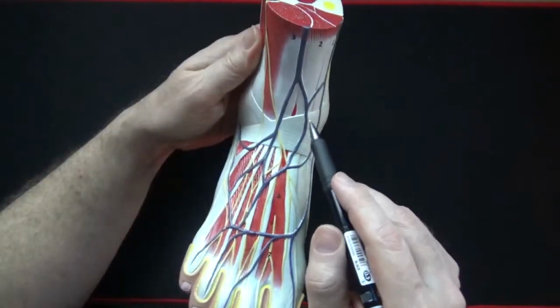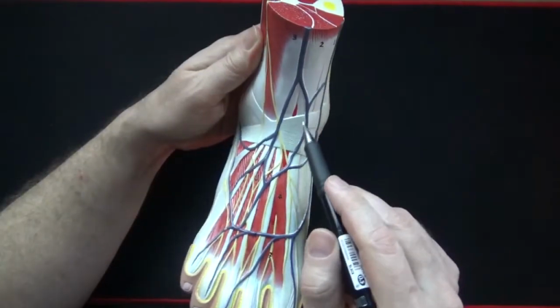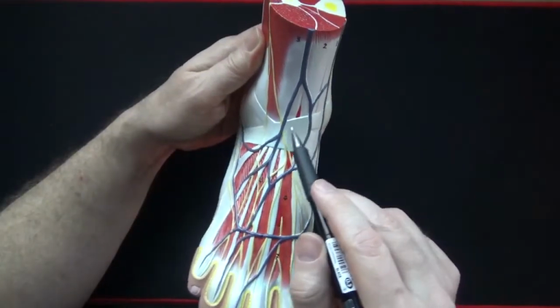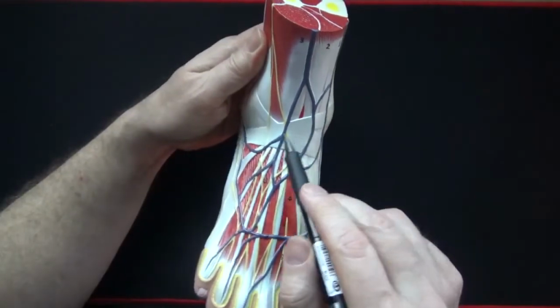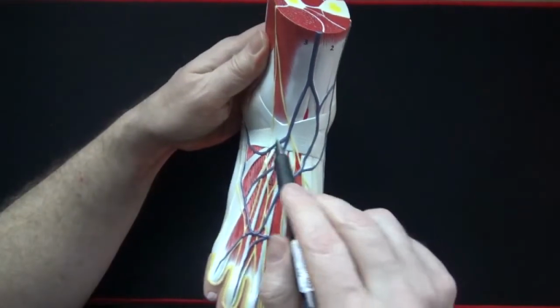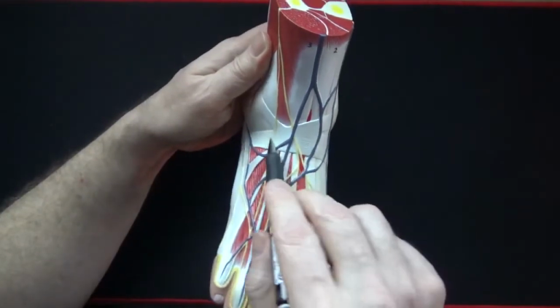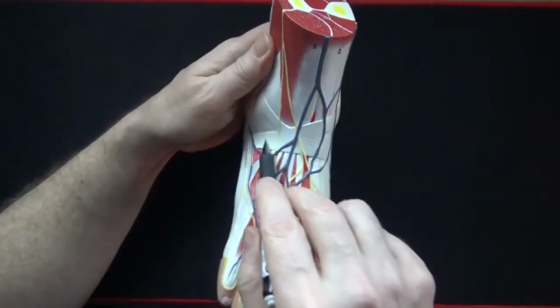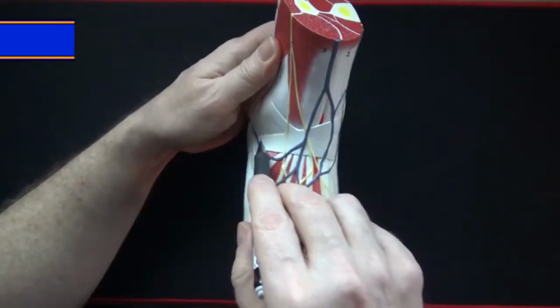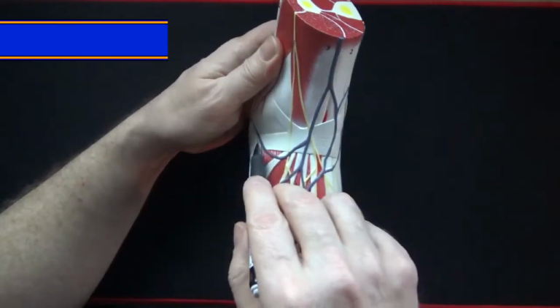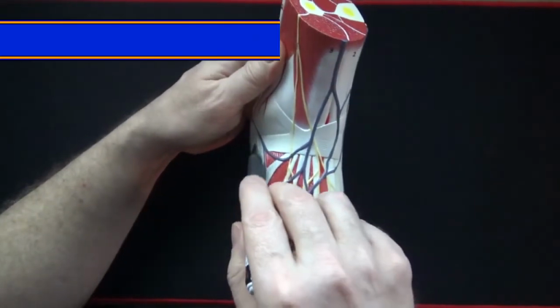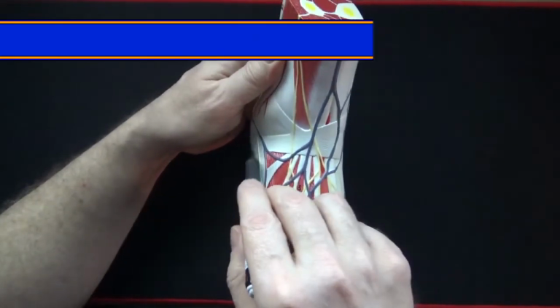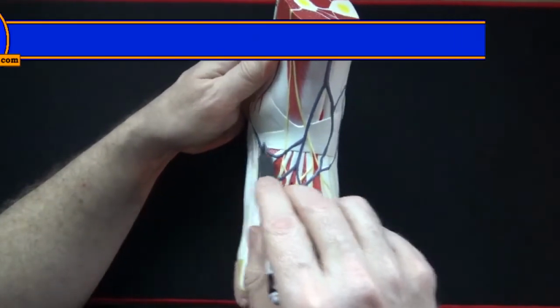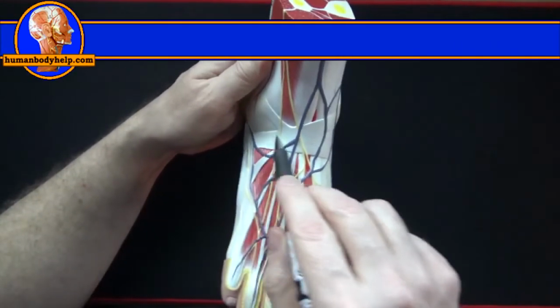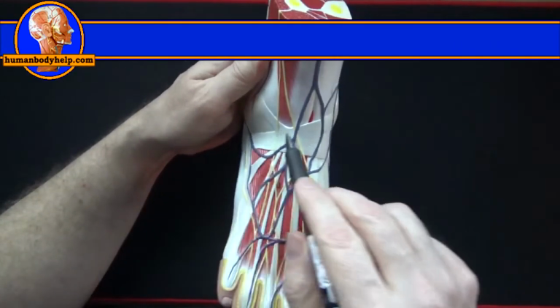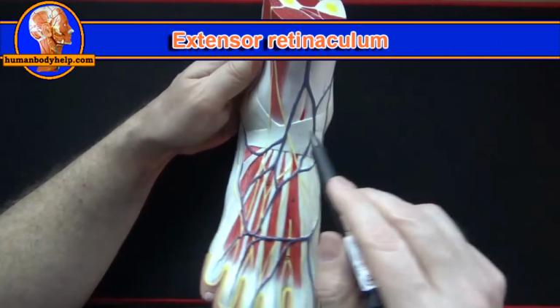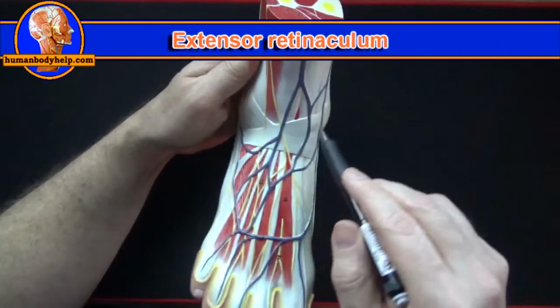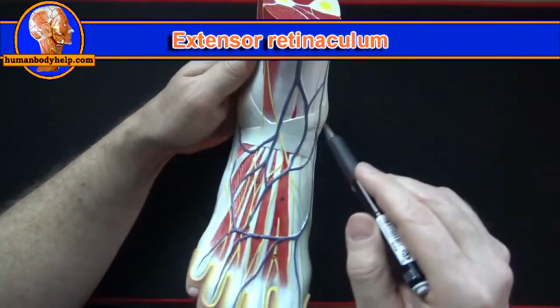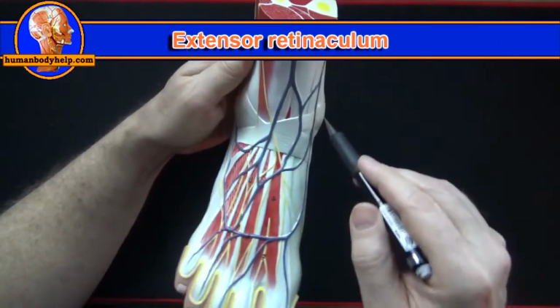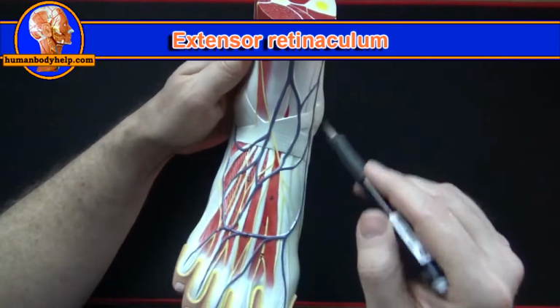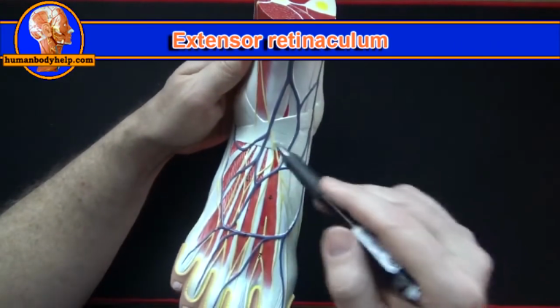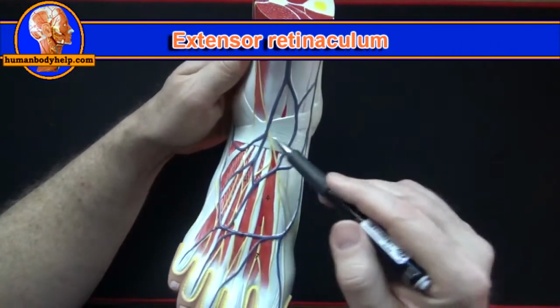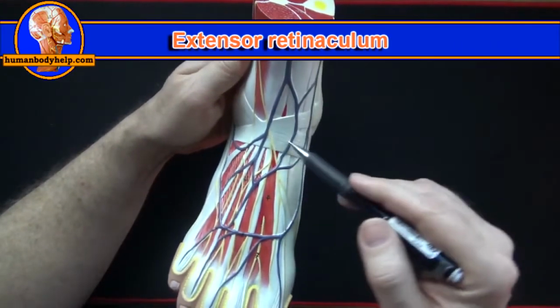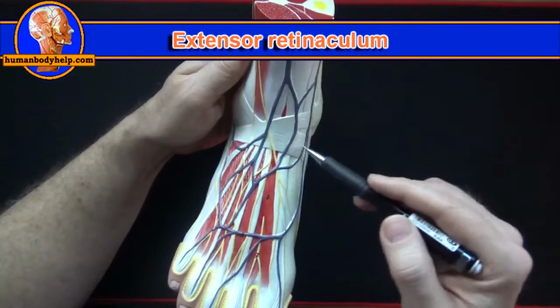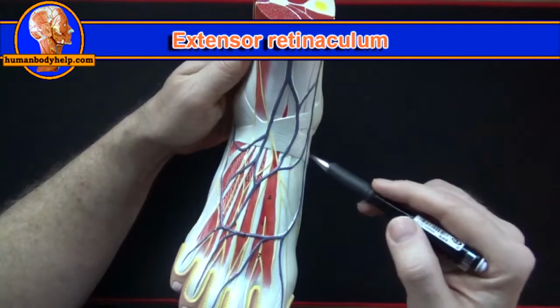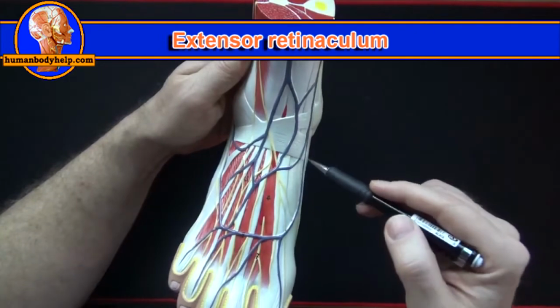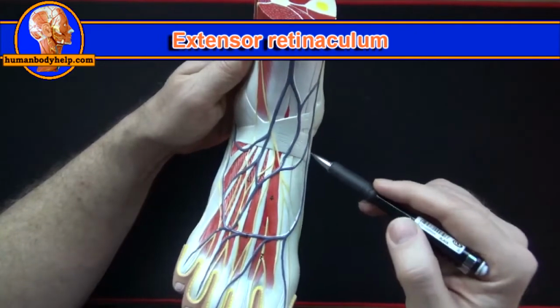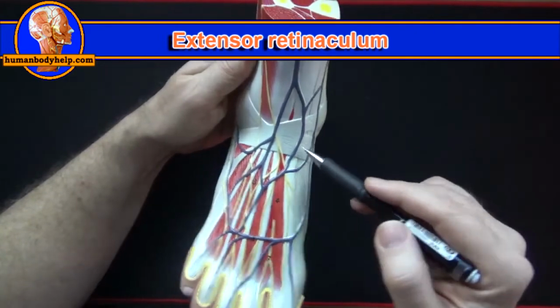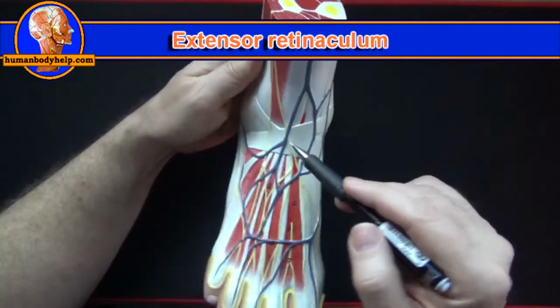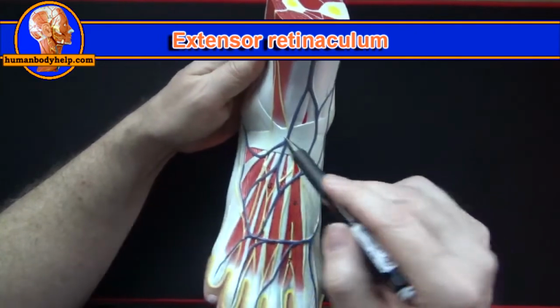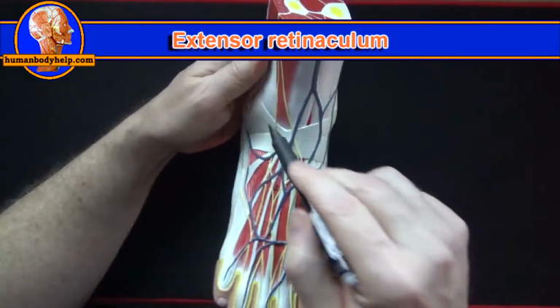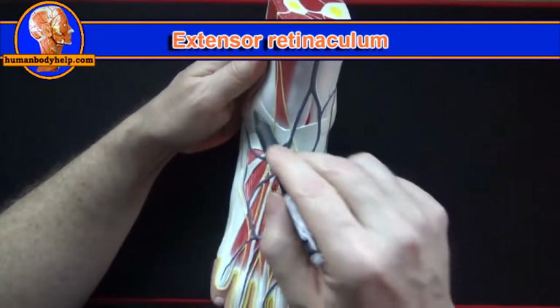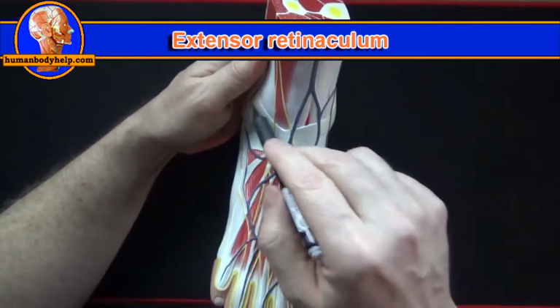Holding all these tendons down we have the extensor retinaculum, which crosses anterior to the ankle.